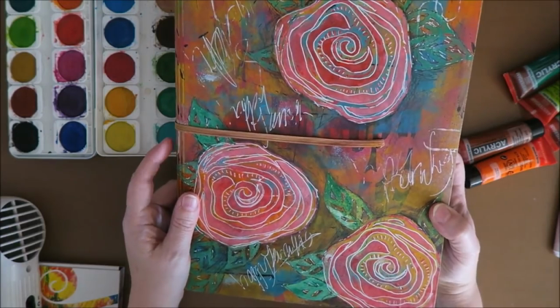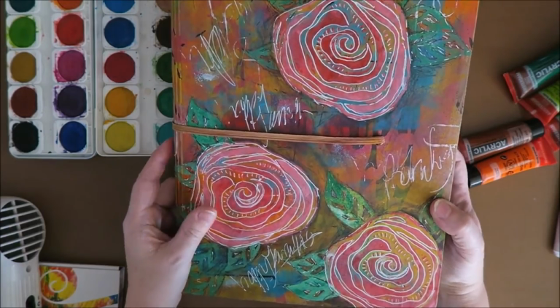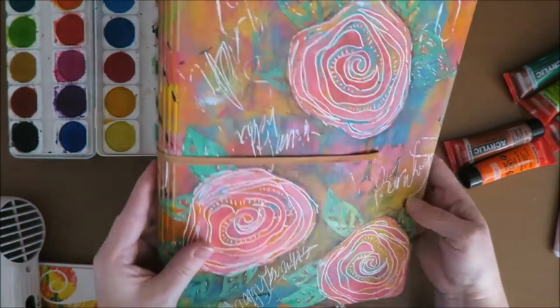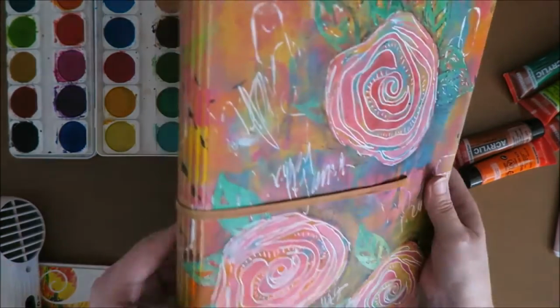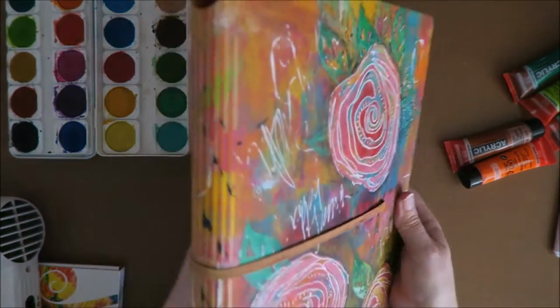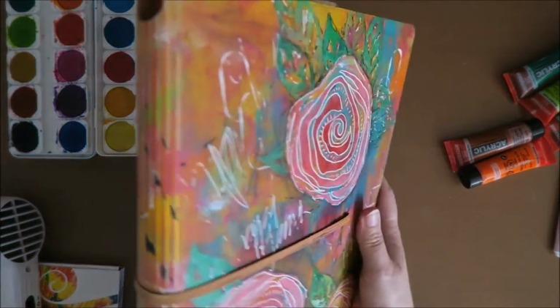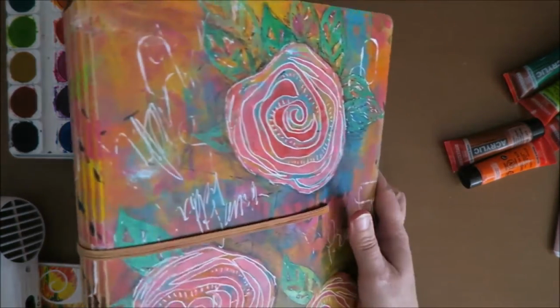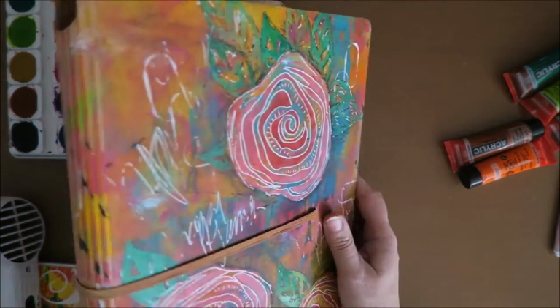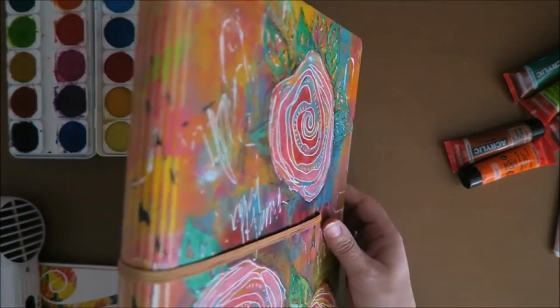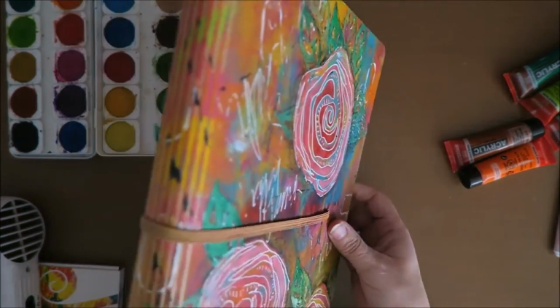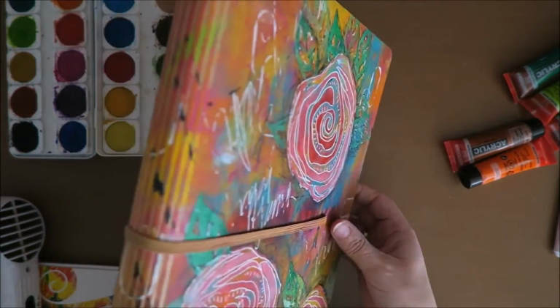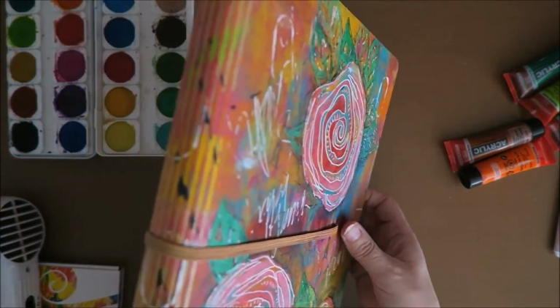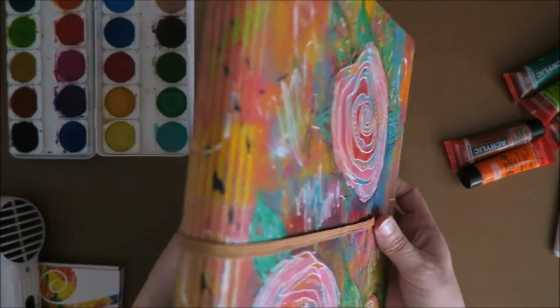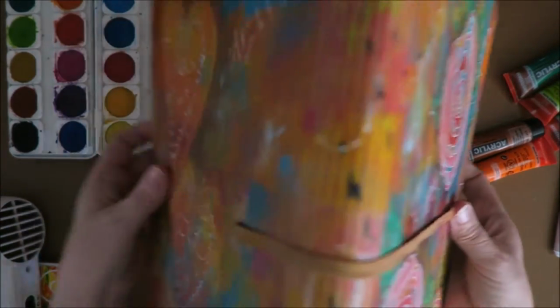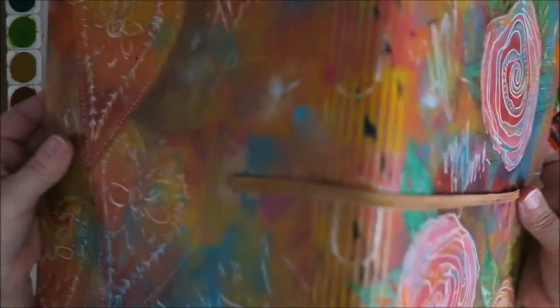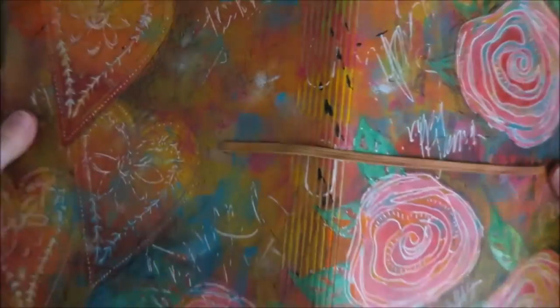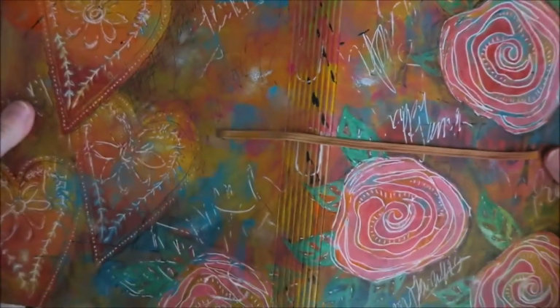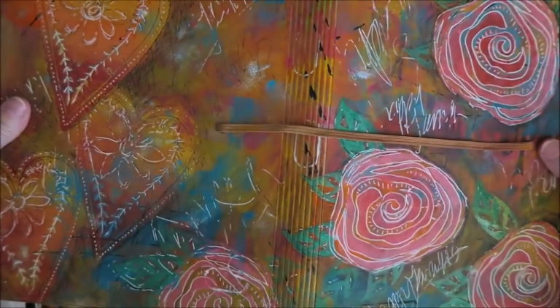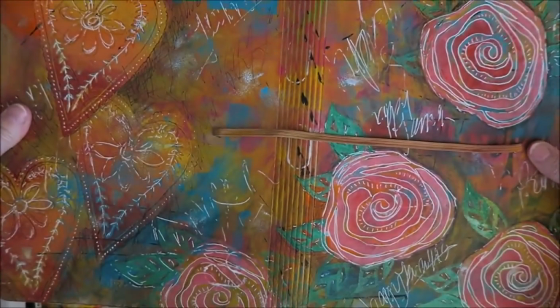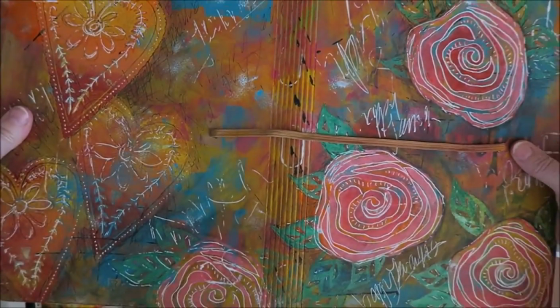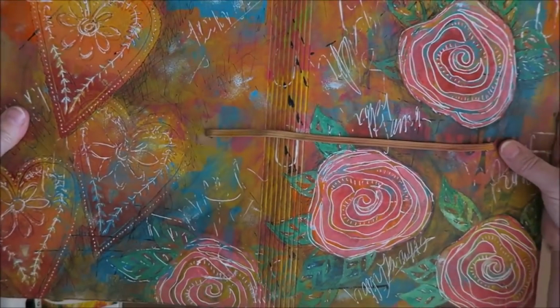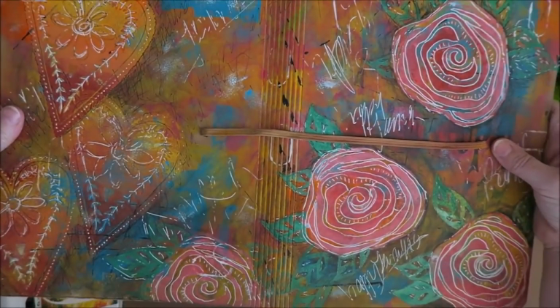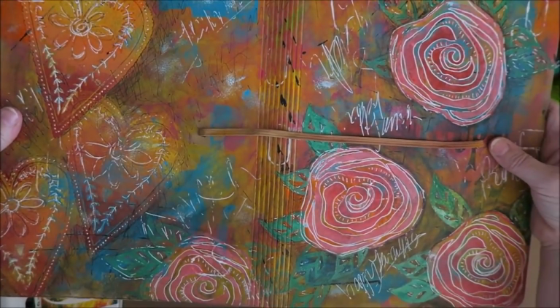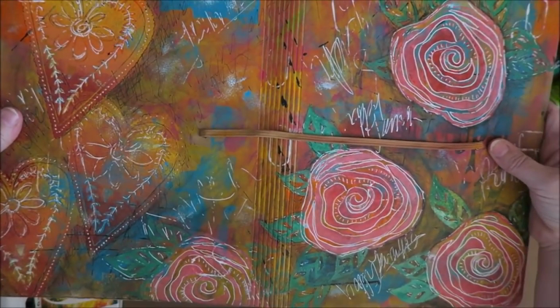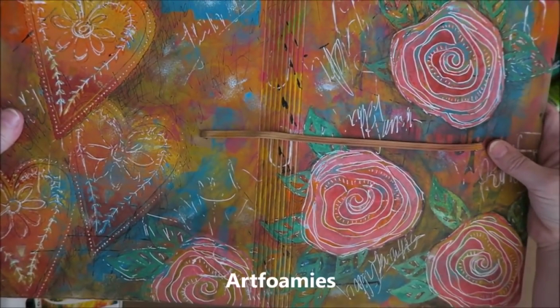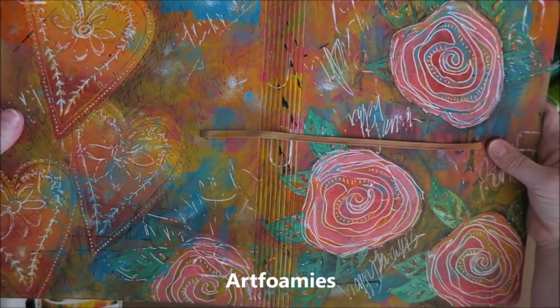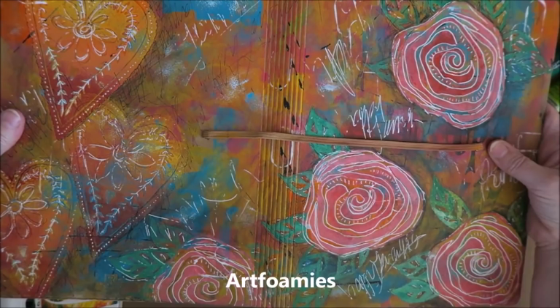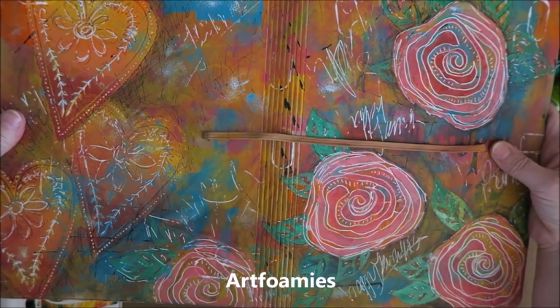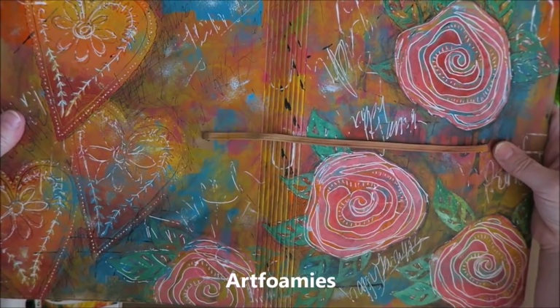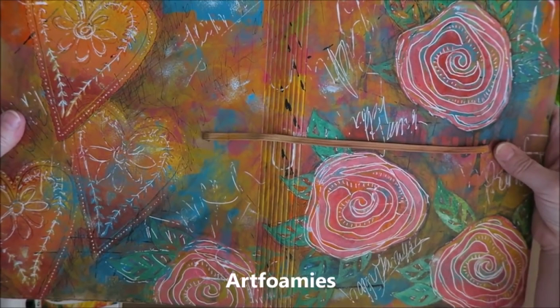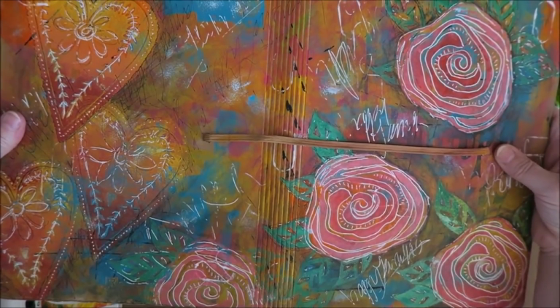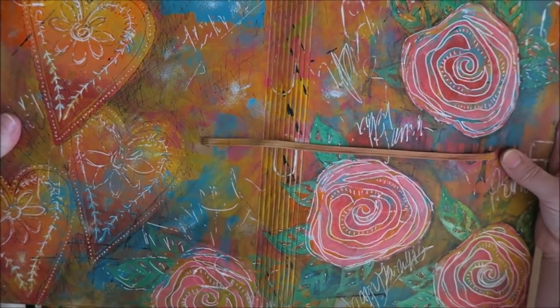And this is one of the things we made. Look at this — that's gorgeous. It's with her foamy stamps.